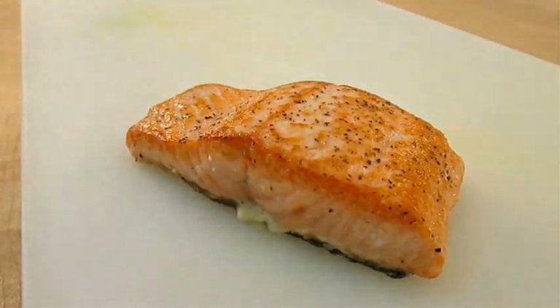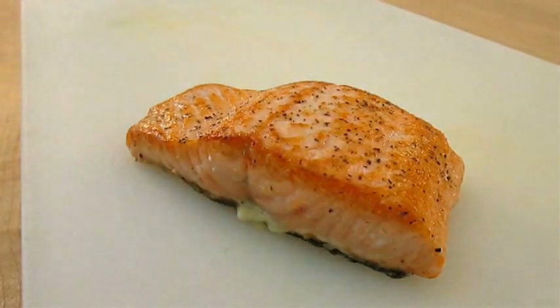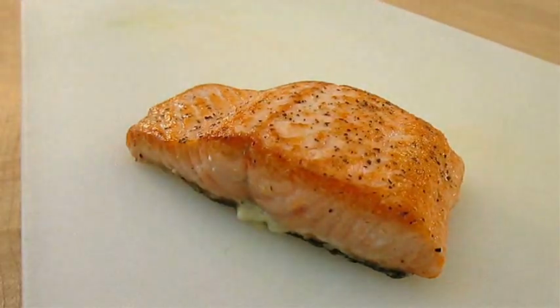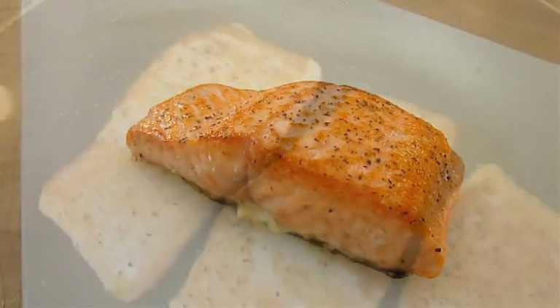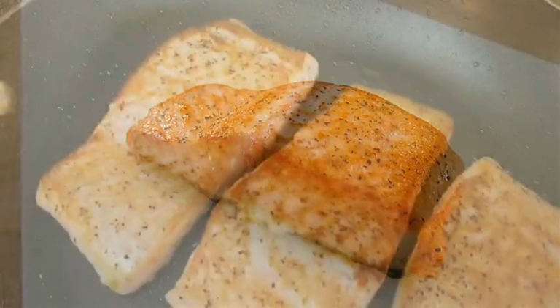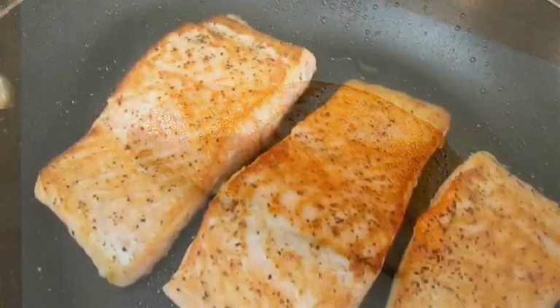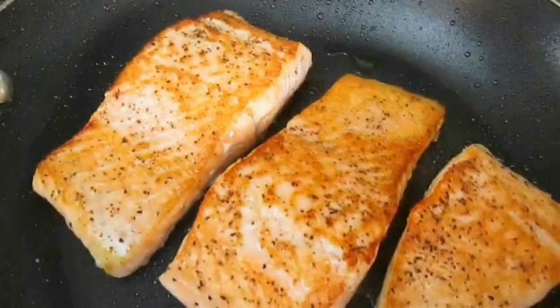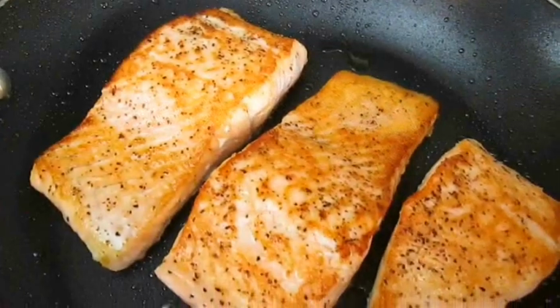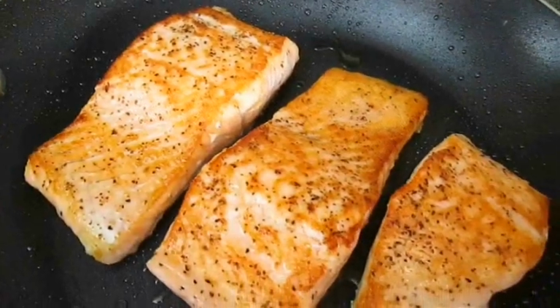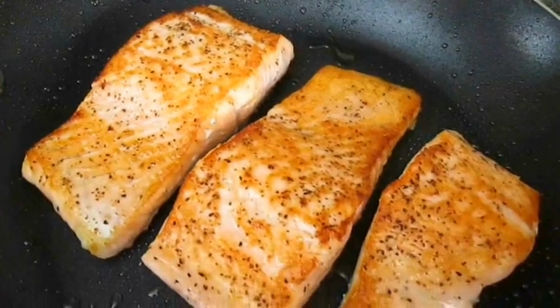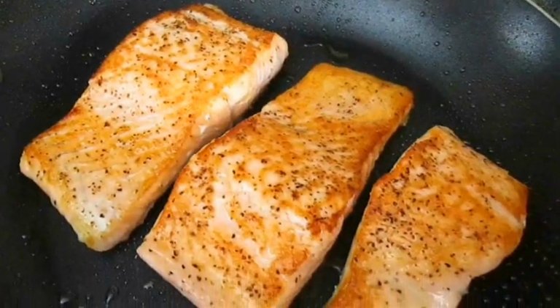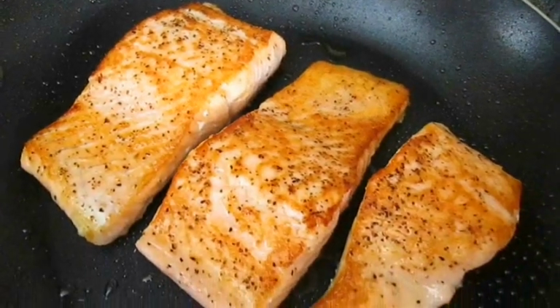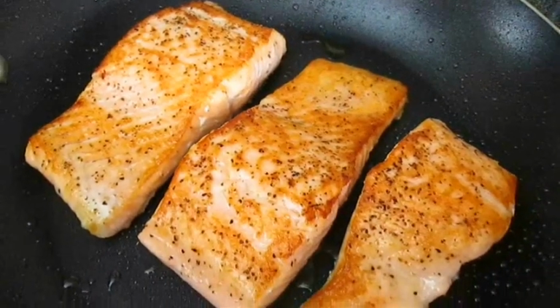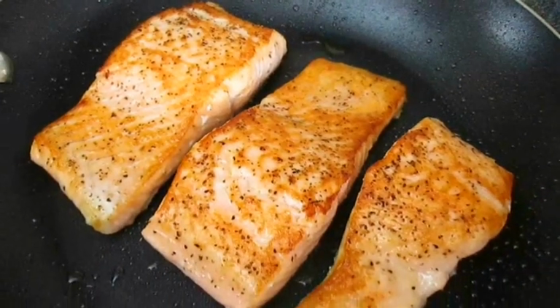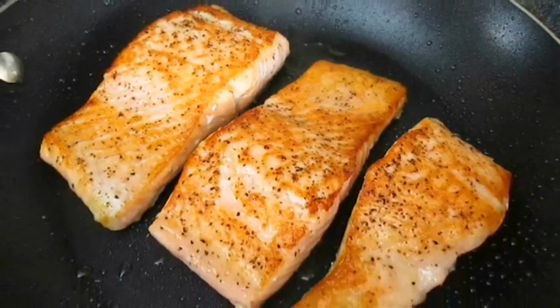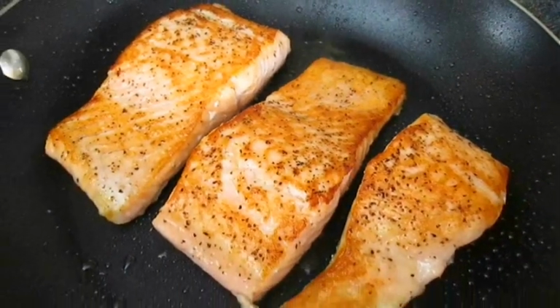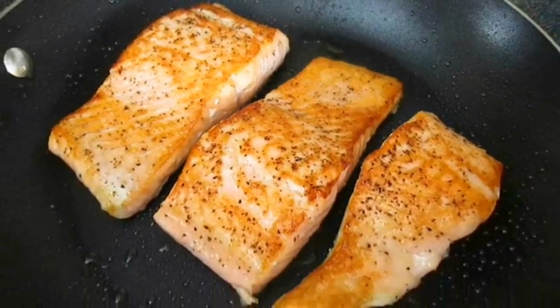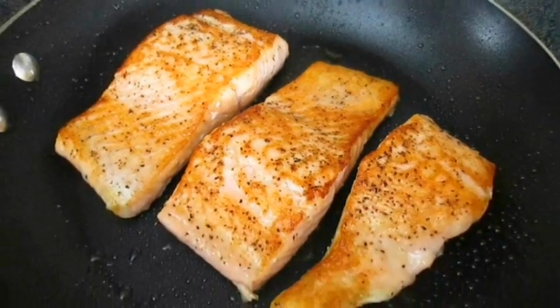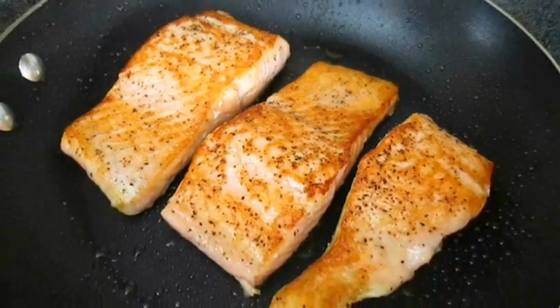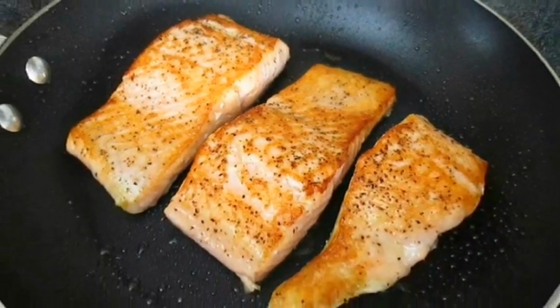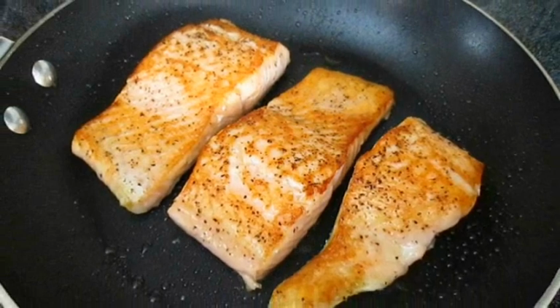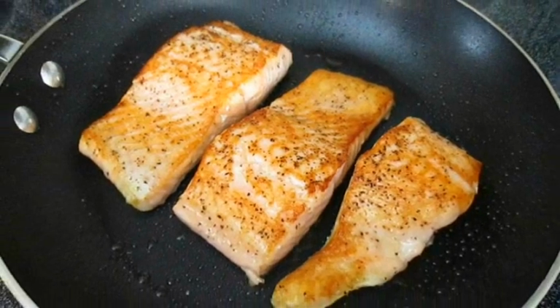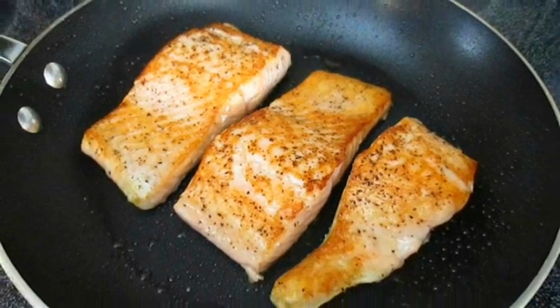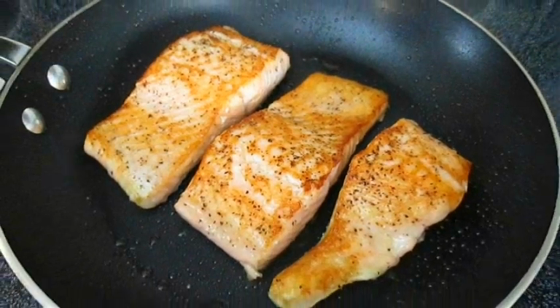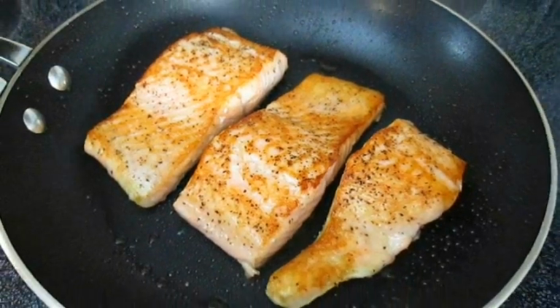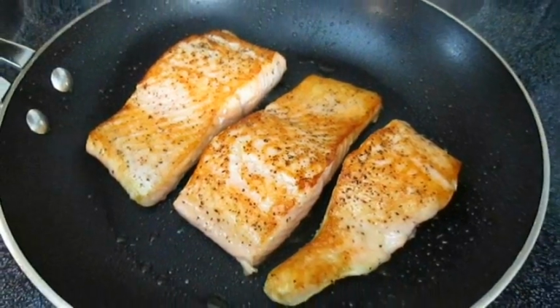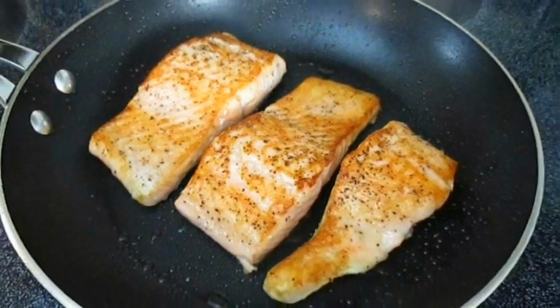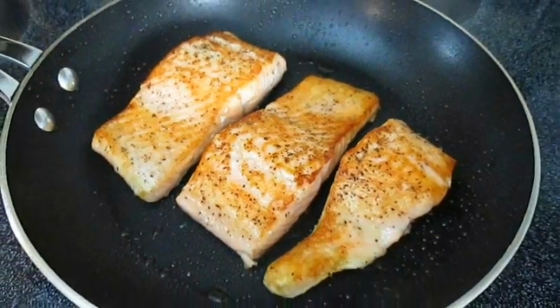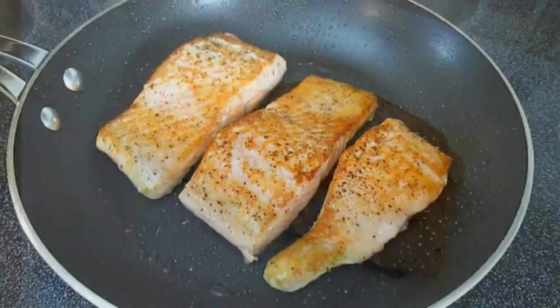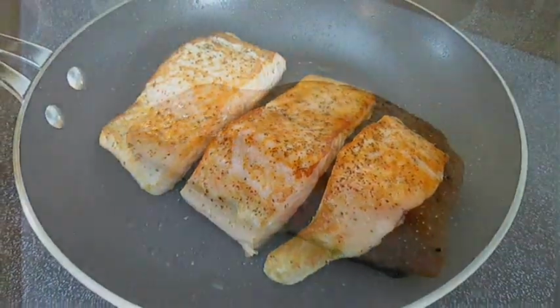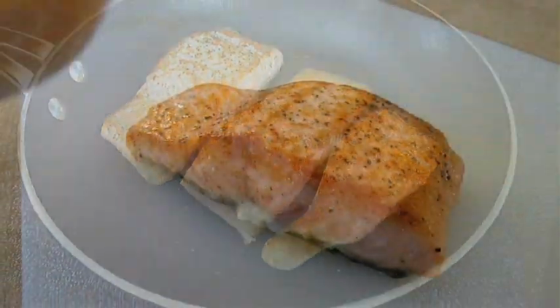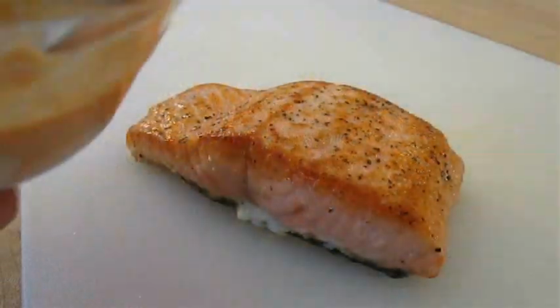Just so you know, you can do two to three fillets in your pan at a time, so you don't have to wait for just one.